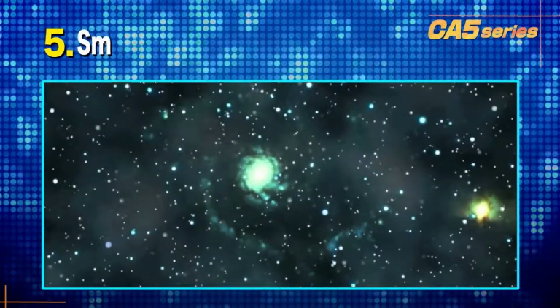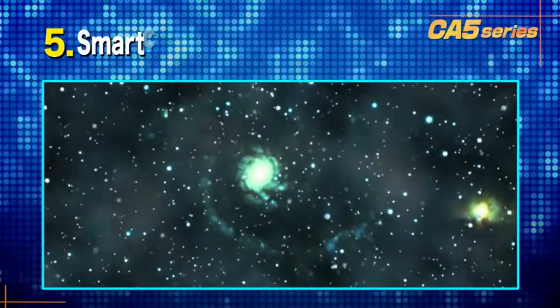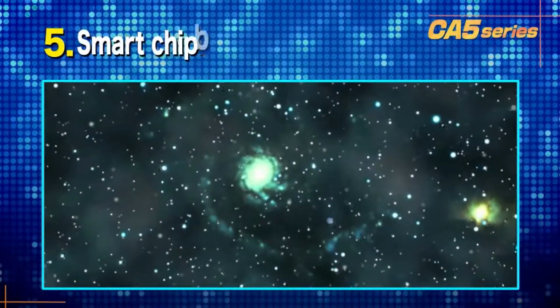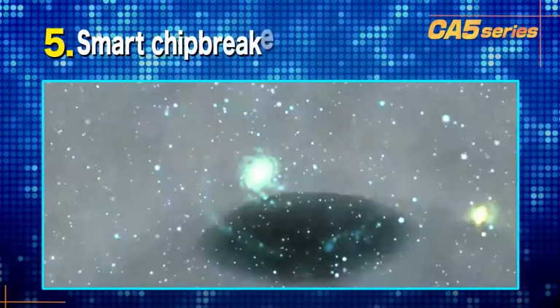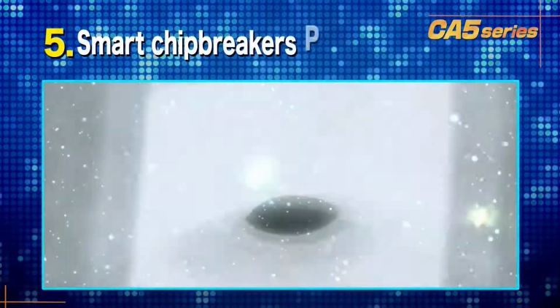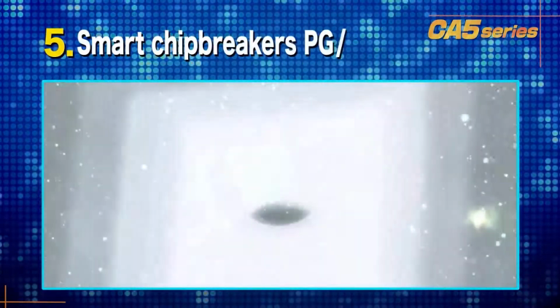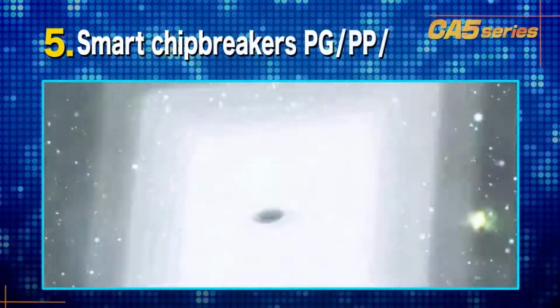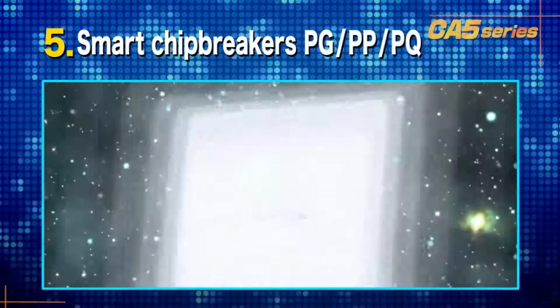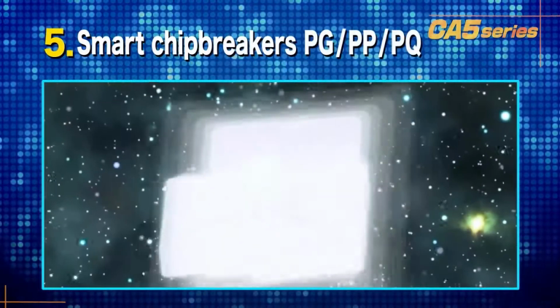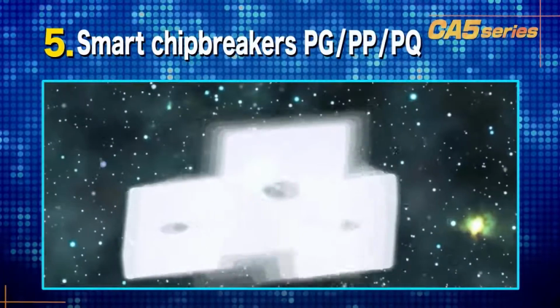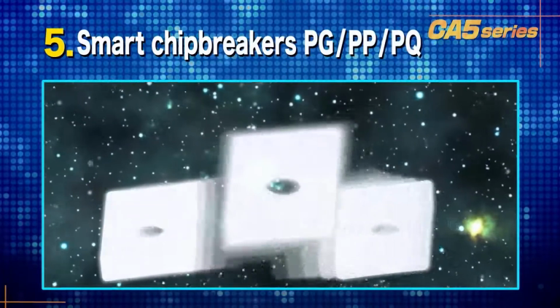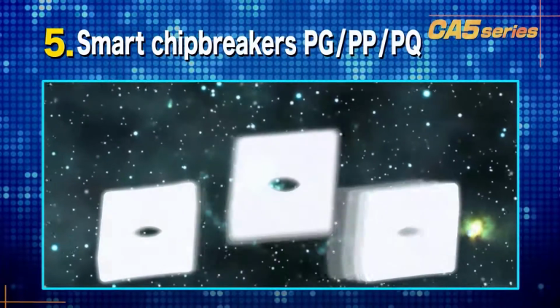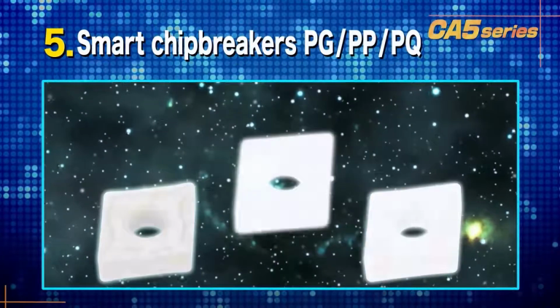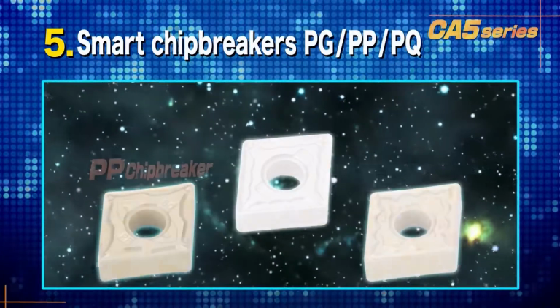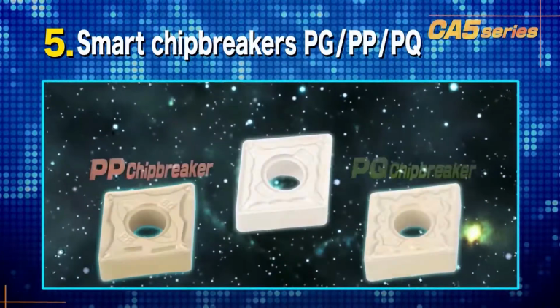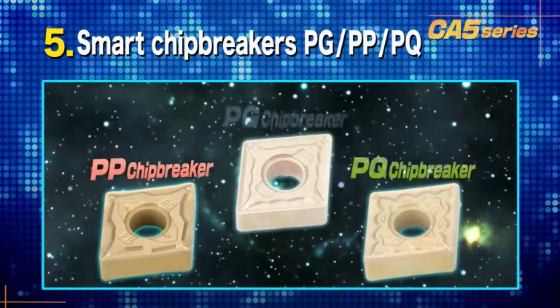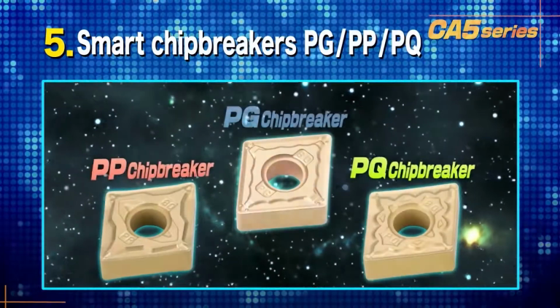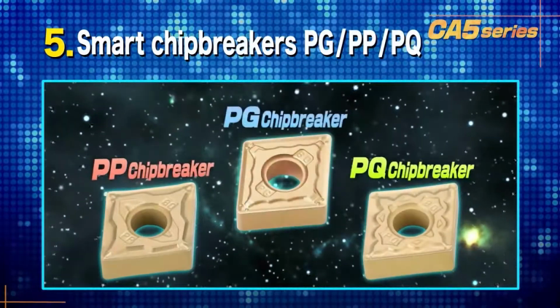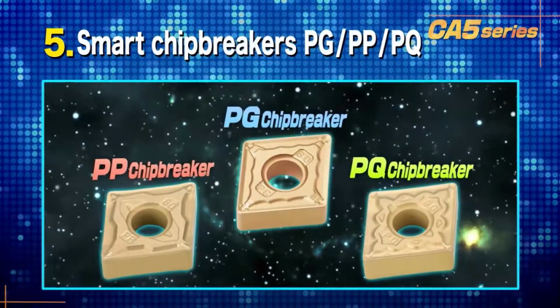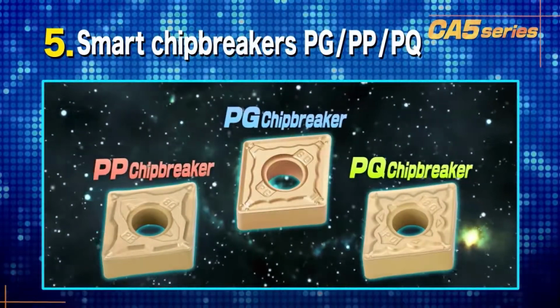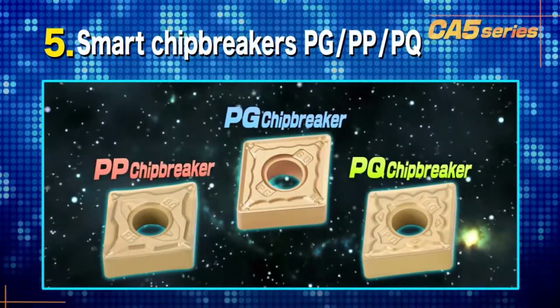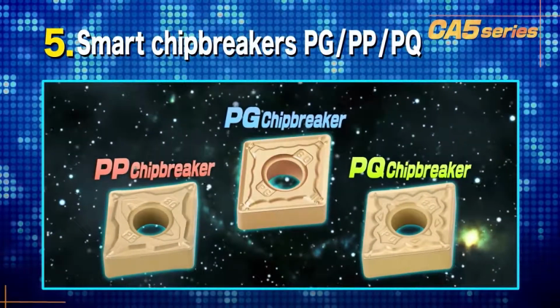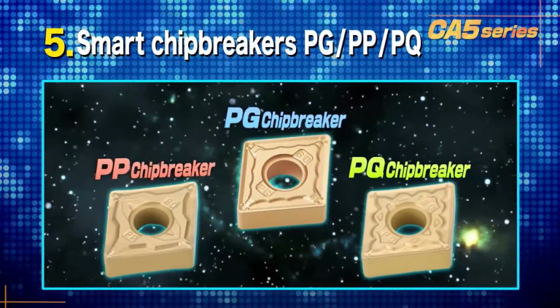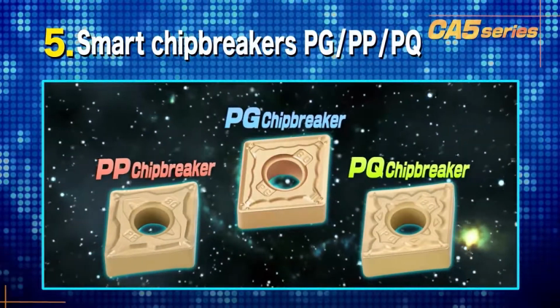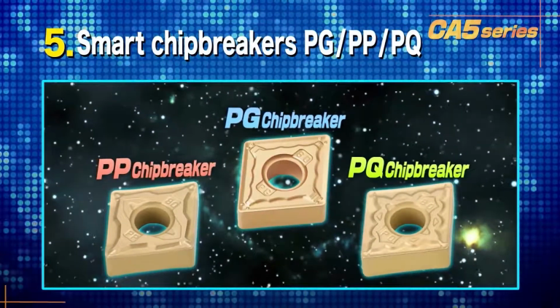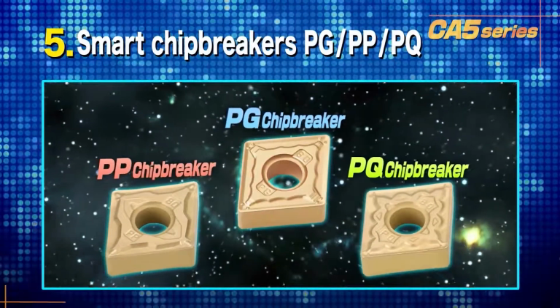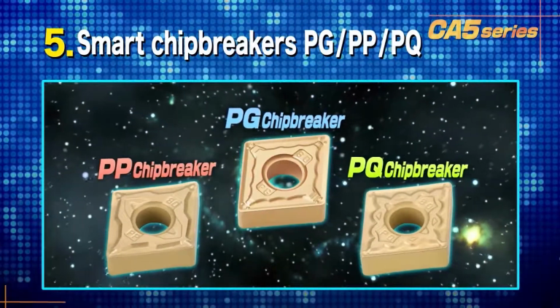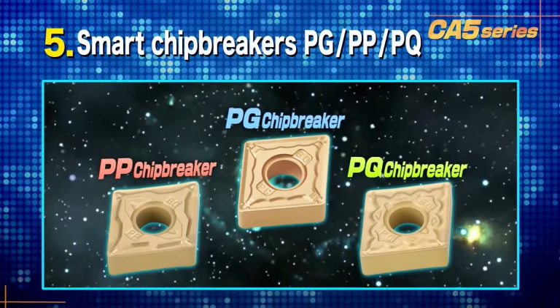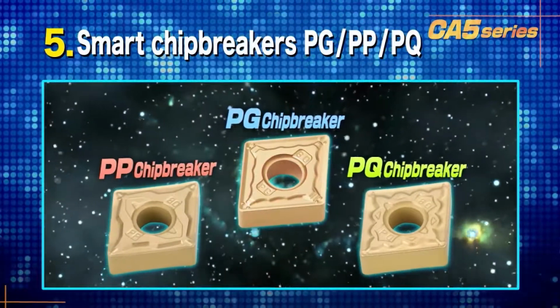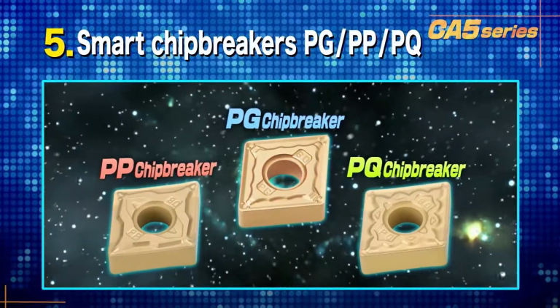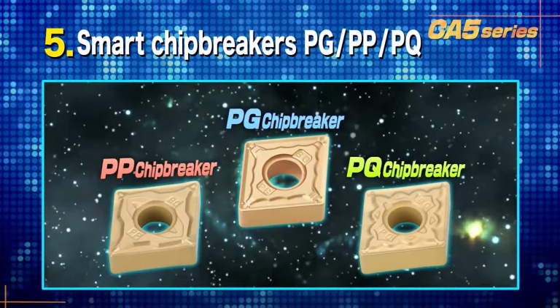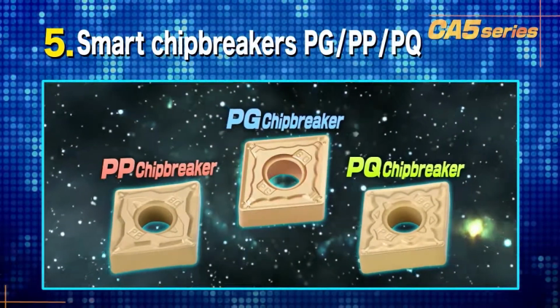And finally, the completion of the perfect series of PG, PP and PQ chip breakers.